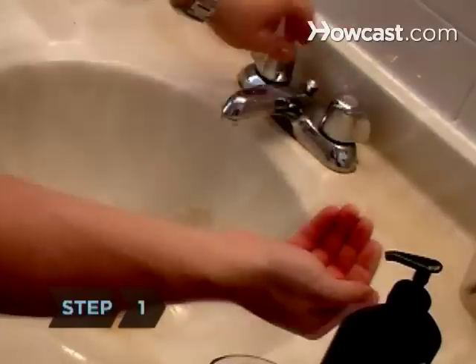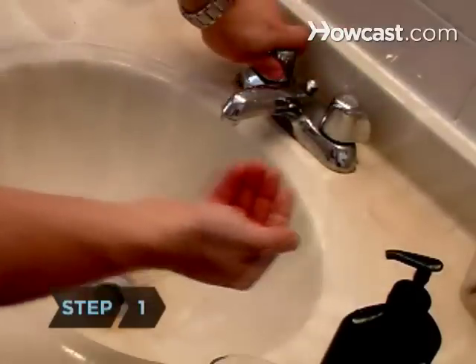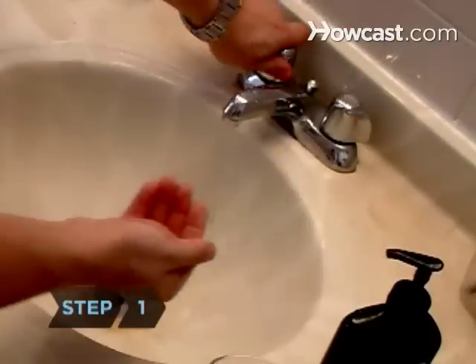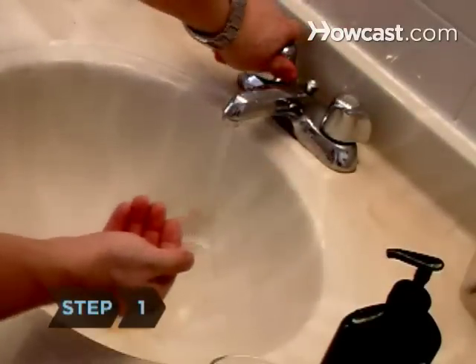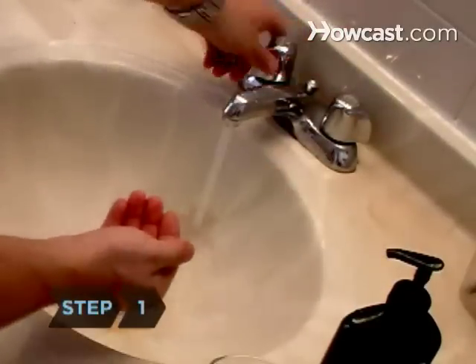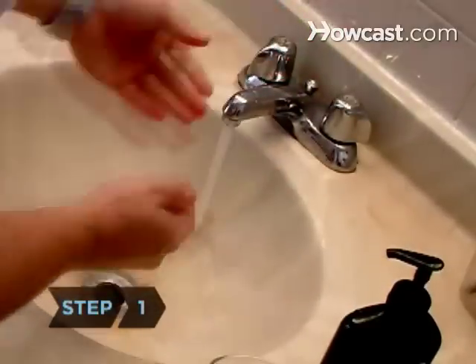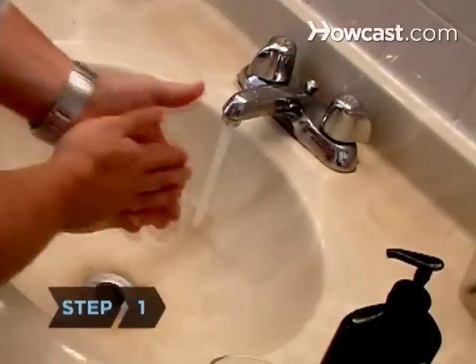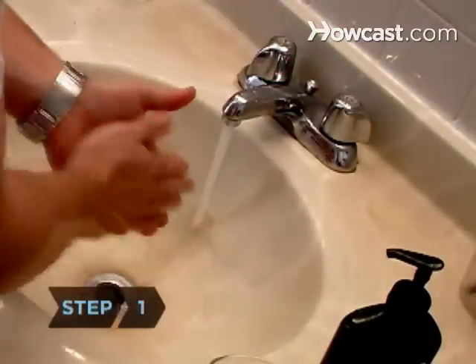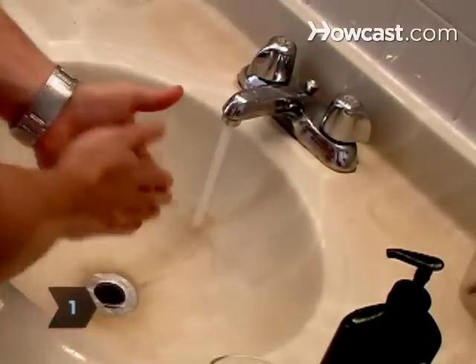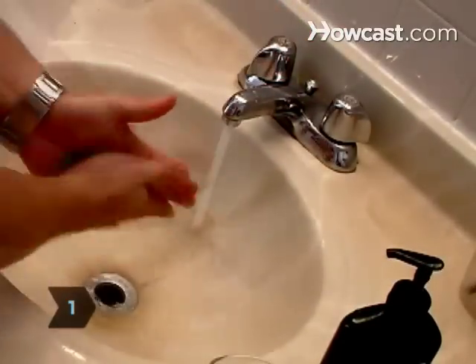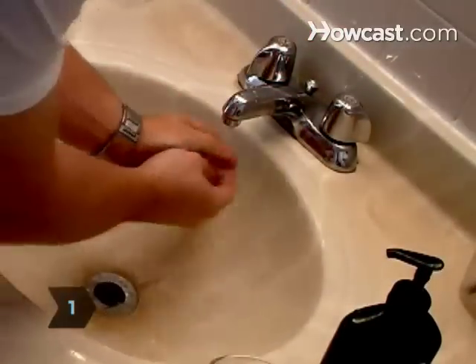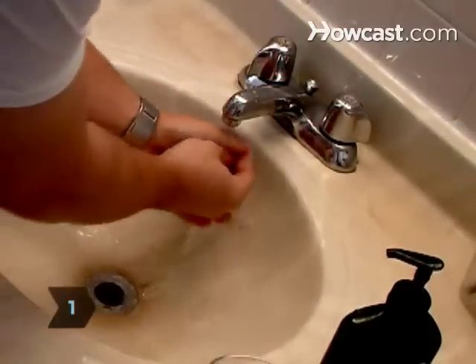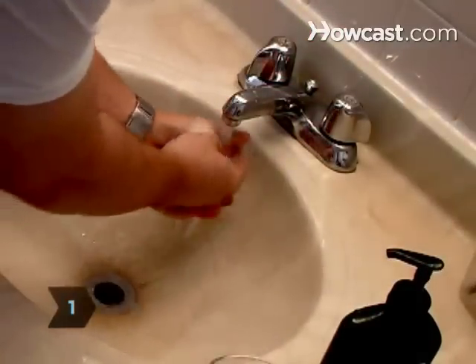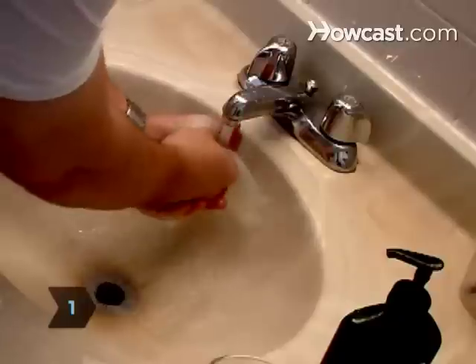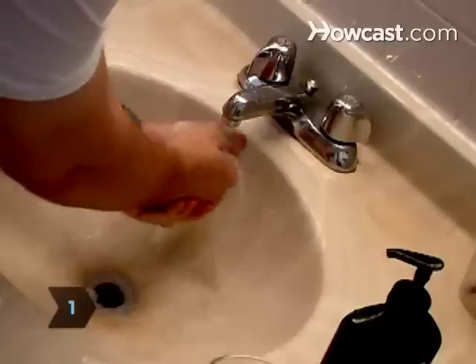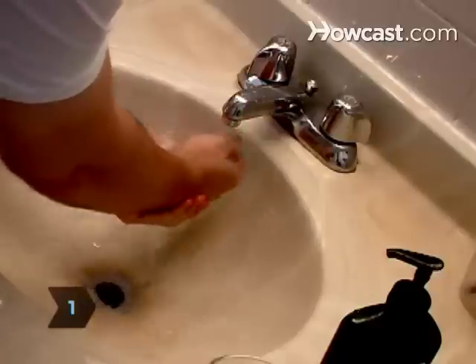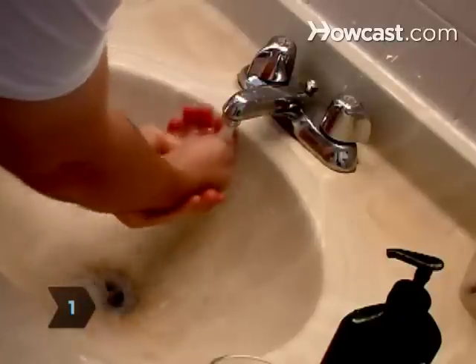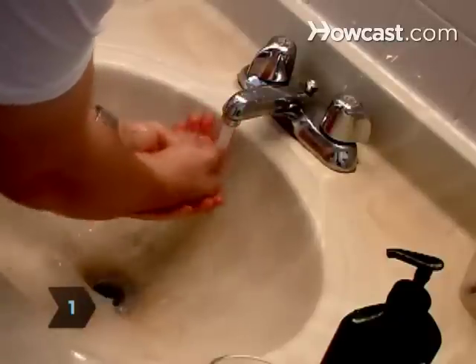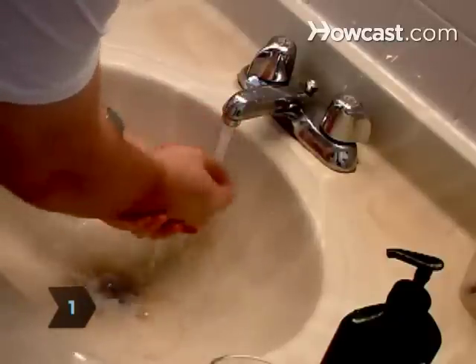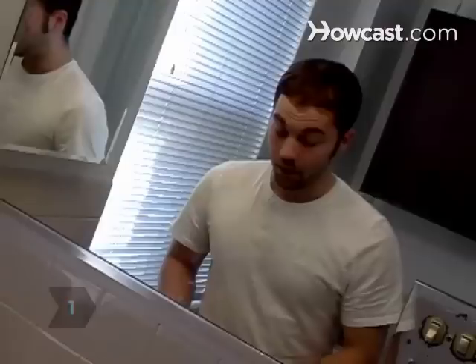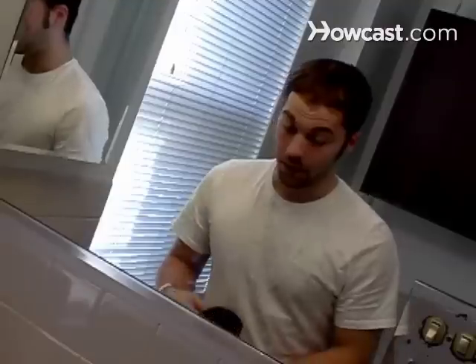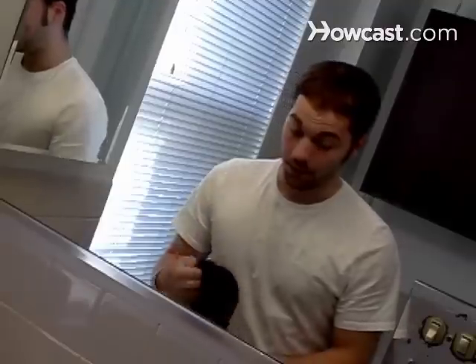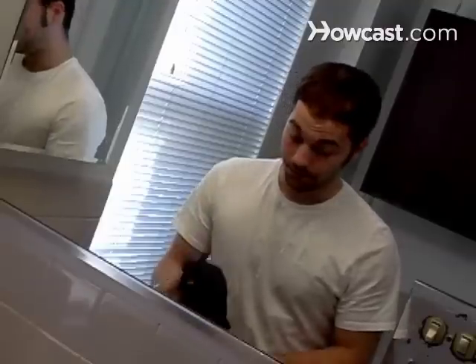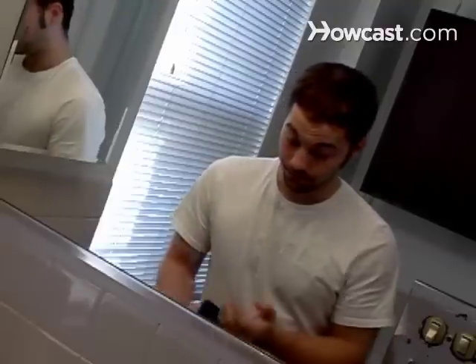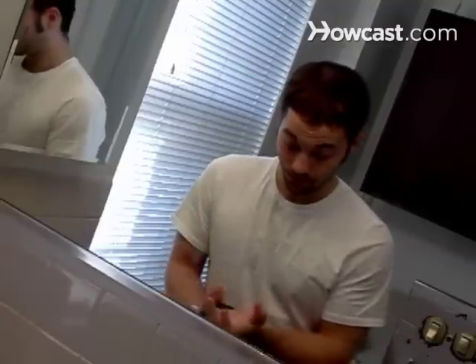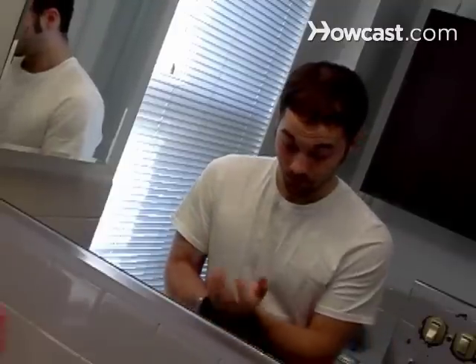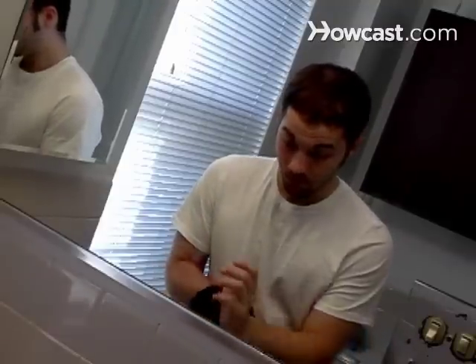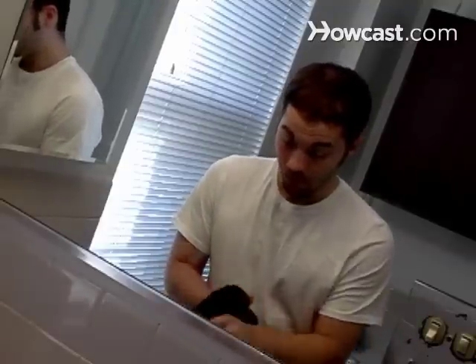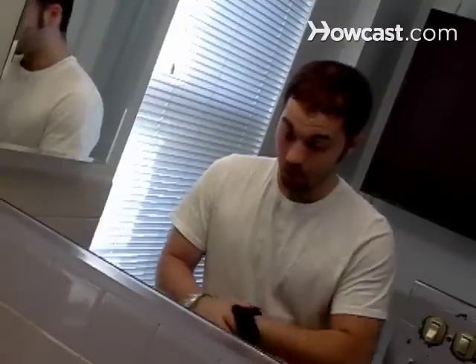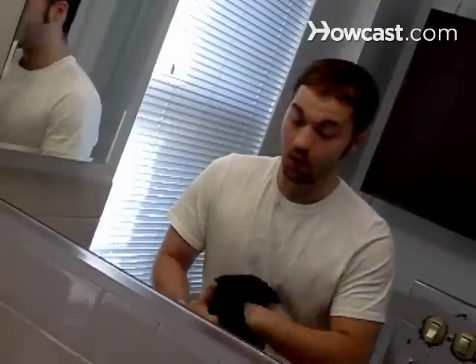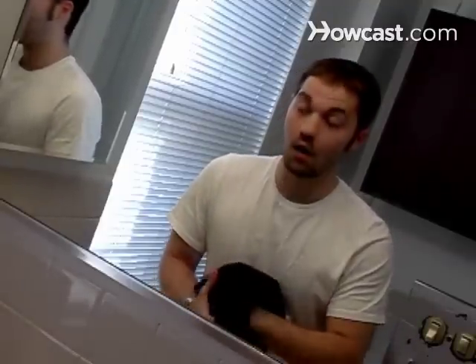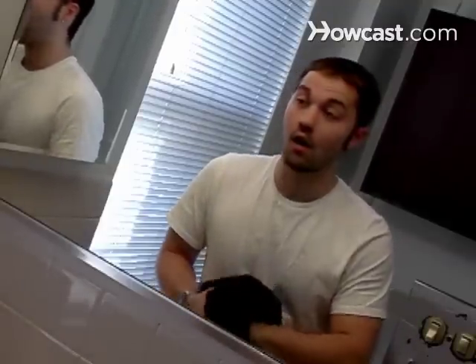Step 1. Wash your hands thoroughly and find a well-lit area where you can examine the eye. If you're examining your own eye, find a mirror as well.